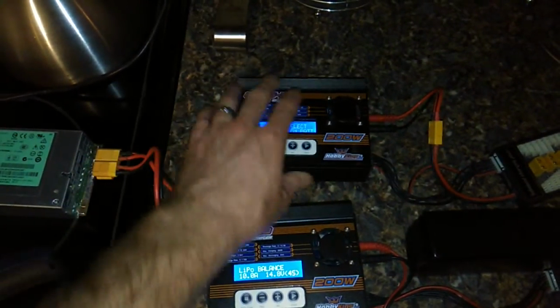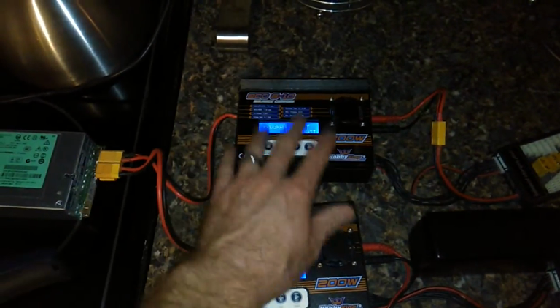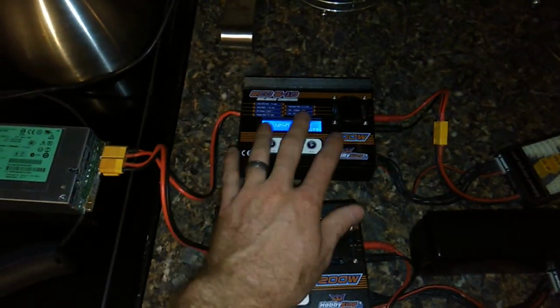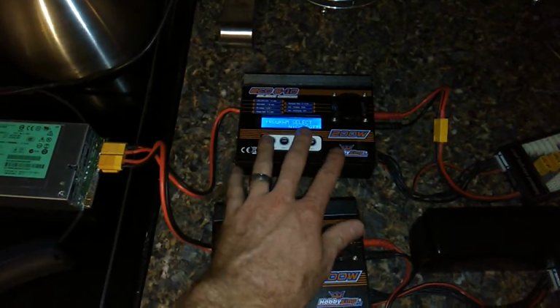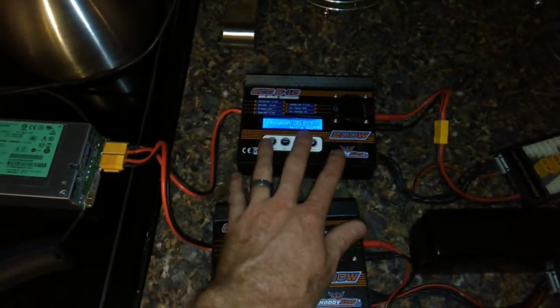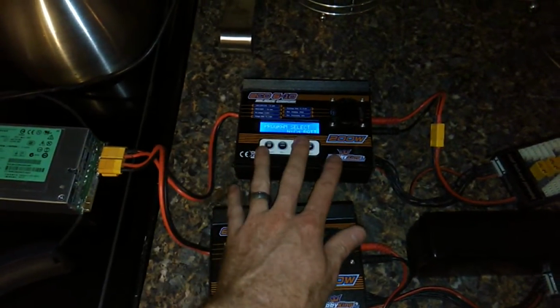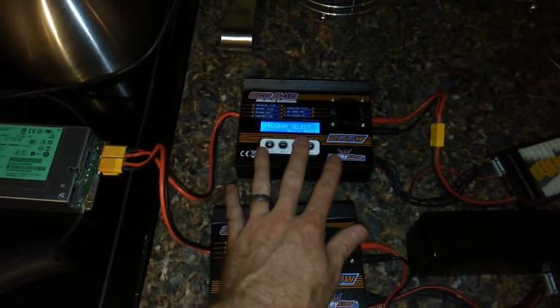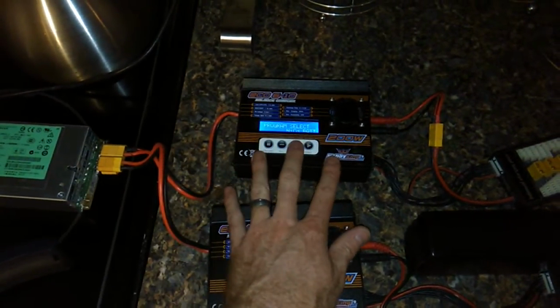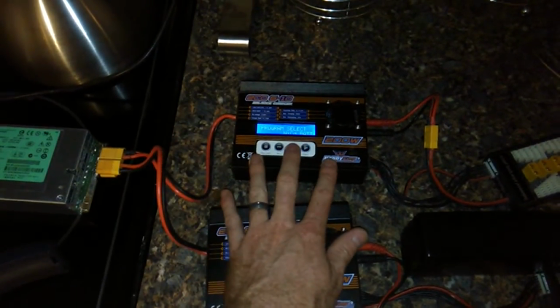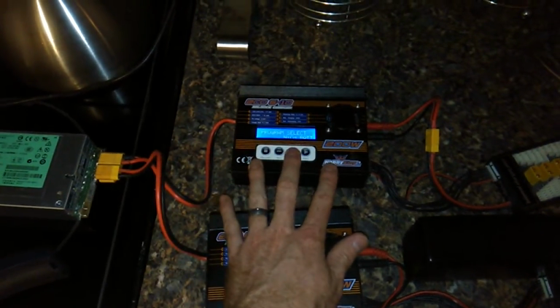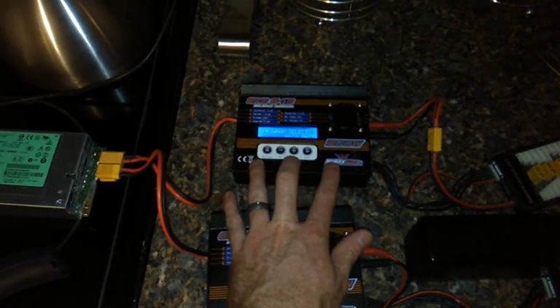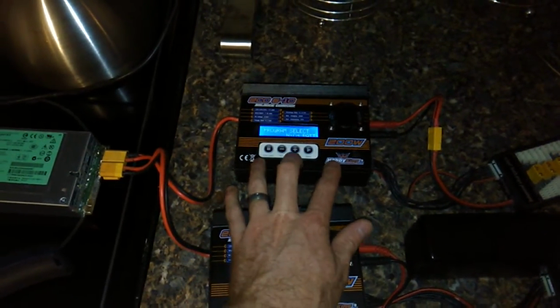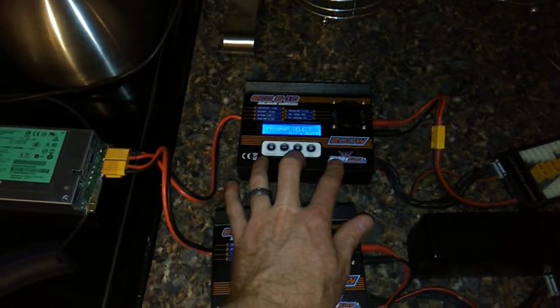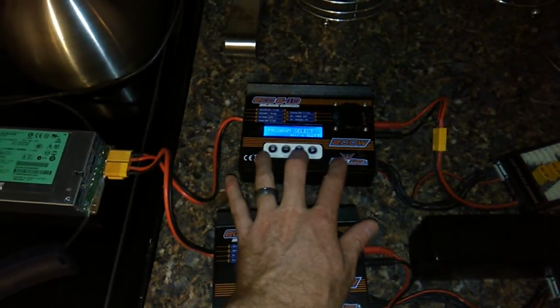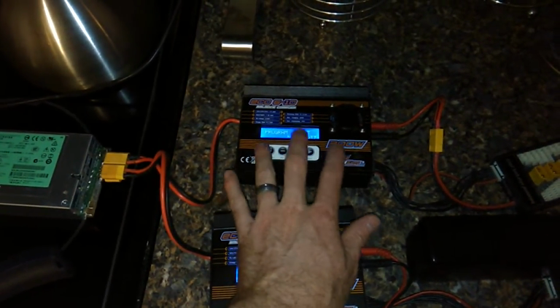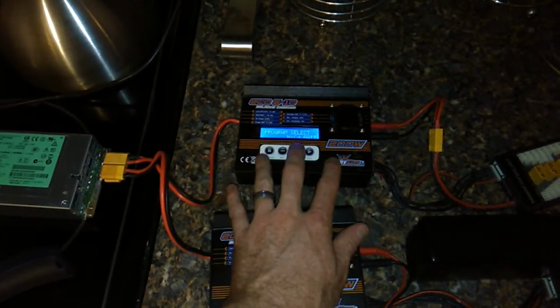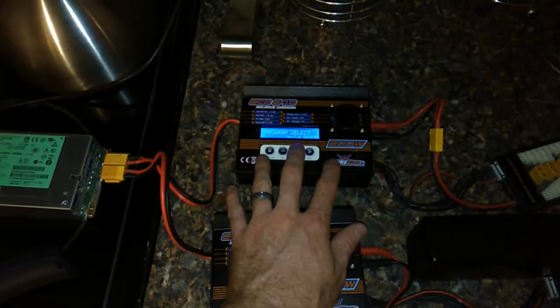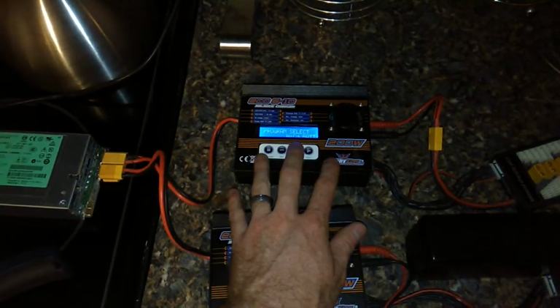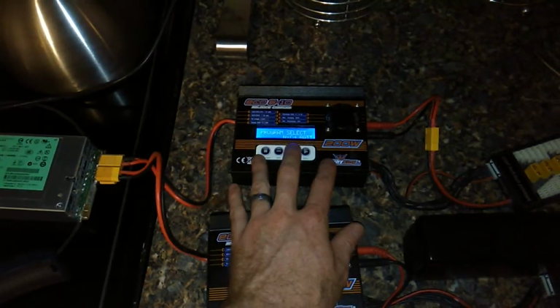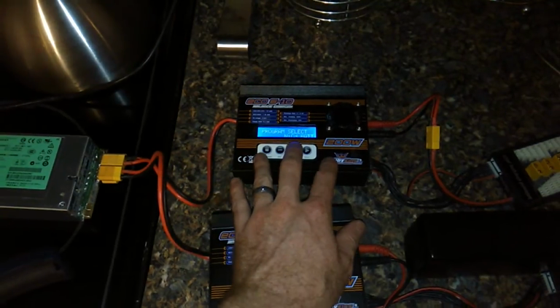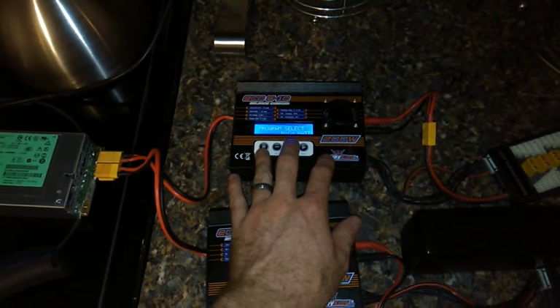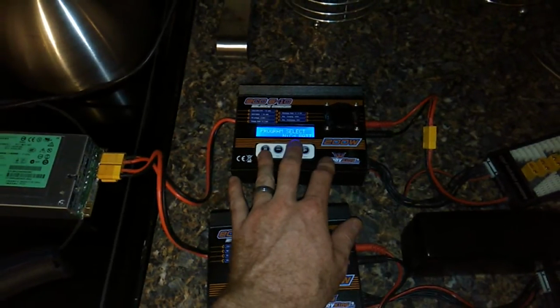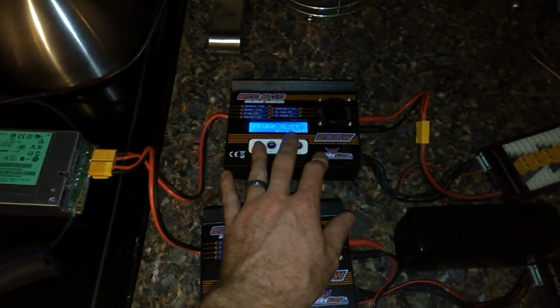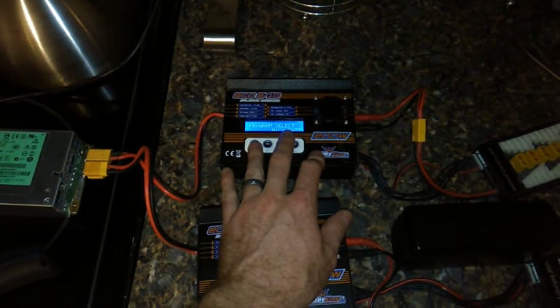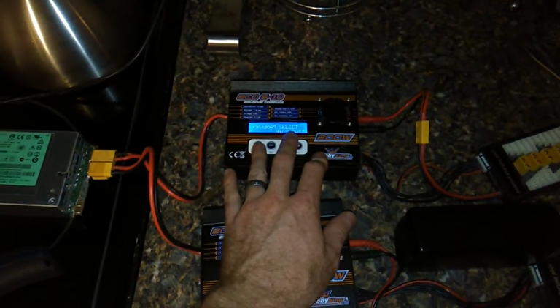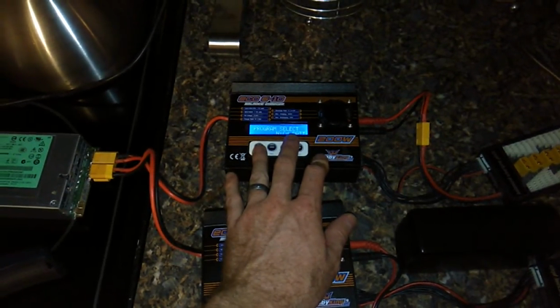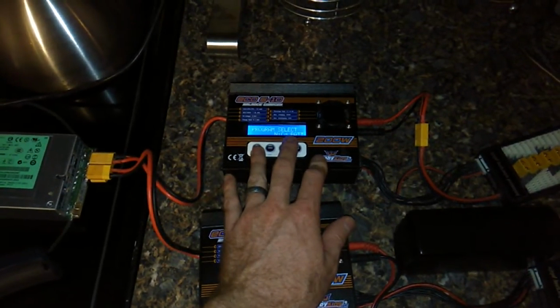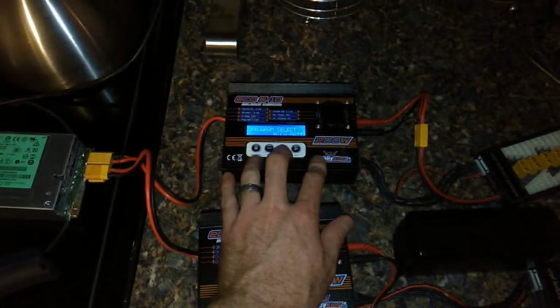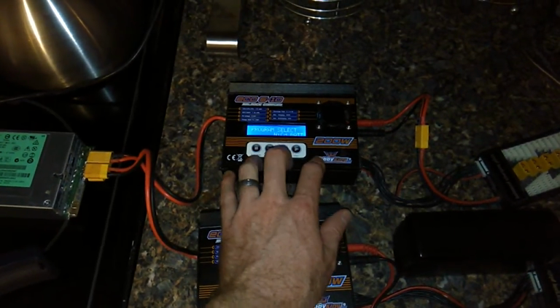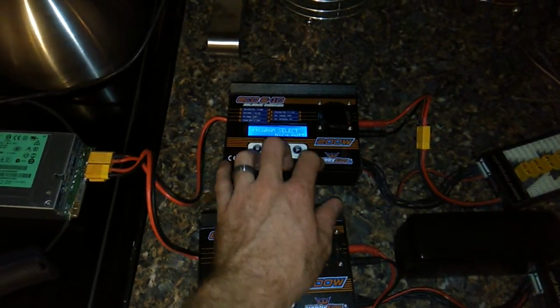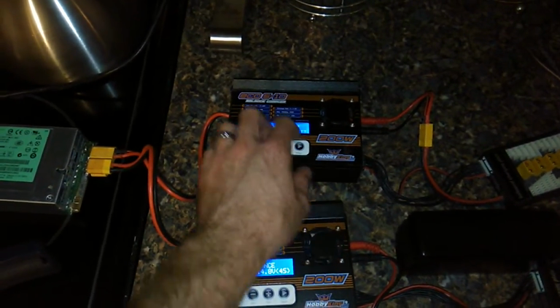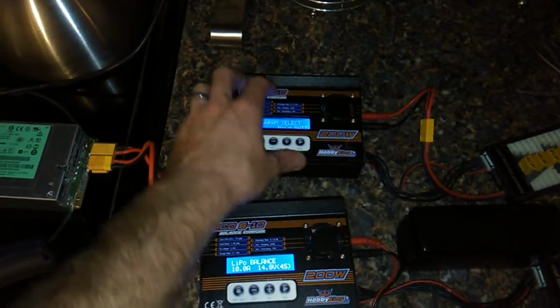That's what happened with my other one. It started overheating, so I stopped it, and it just continued to cook itself.